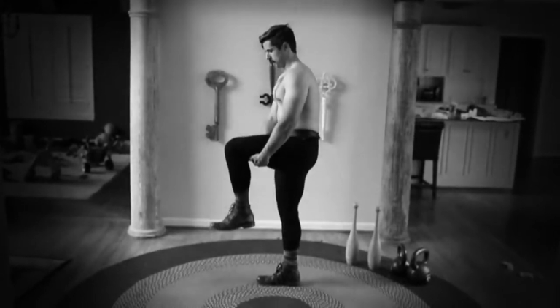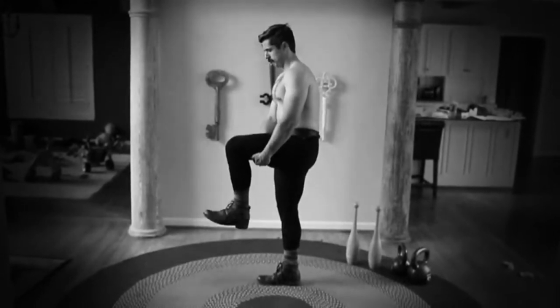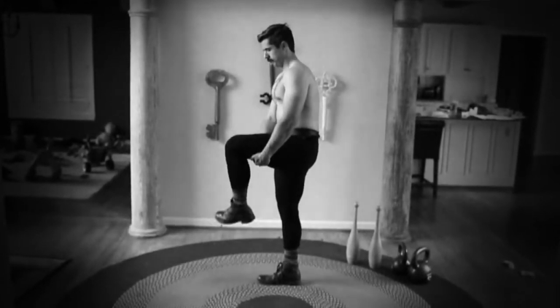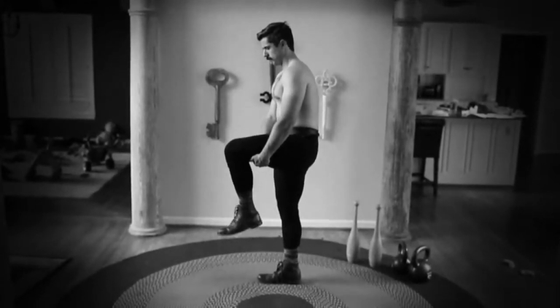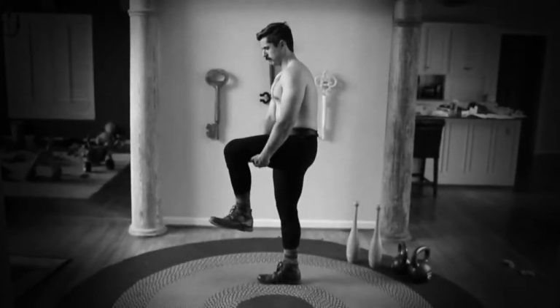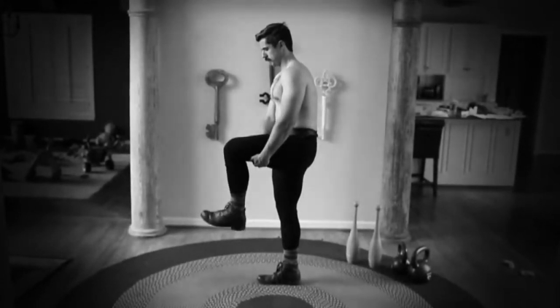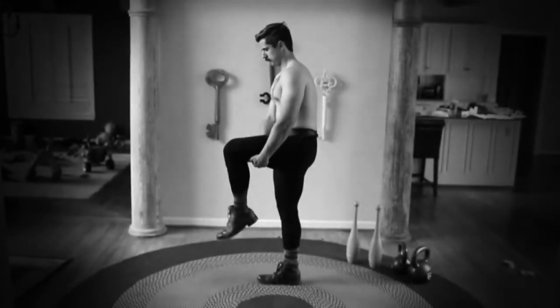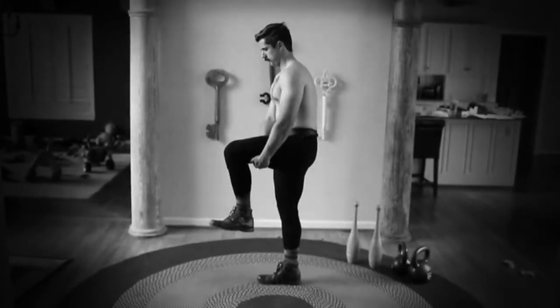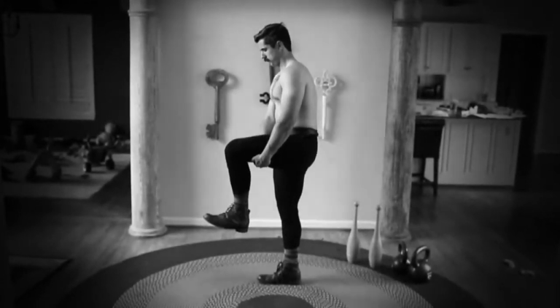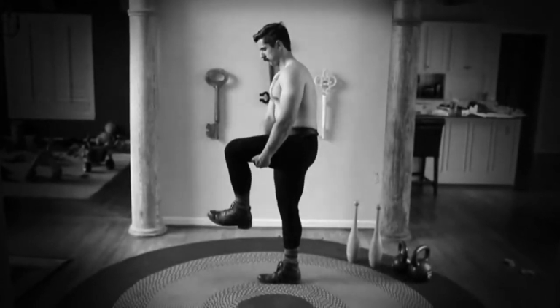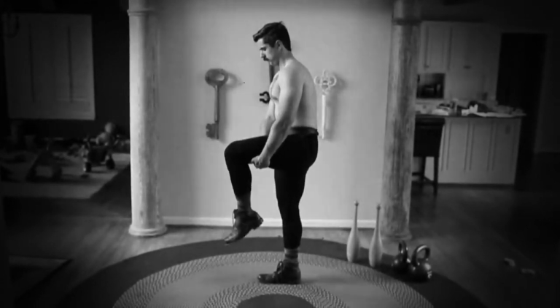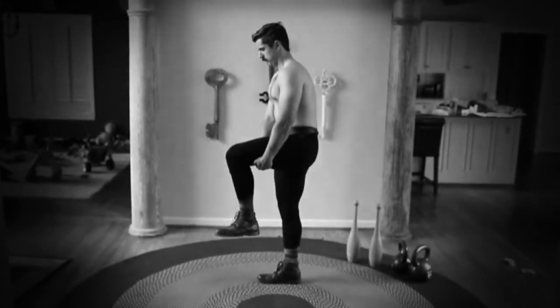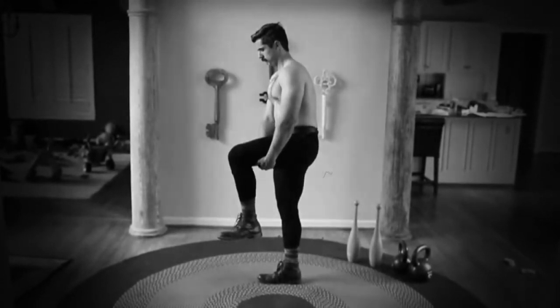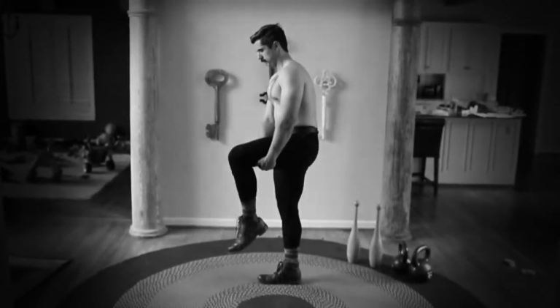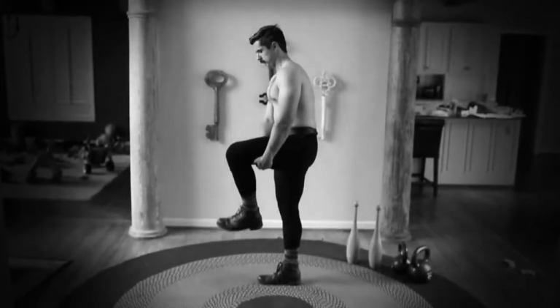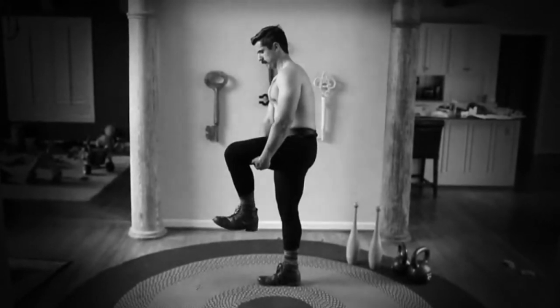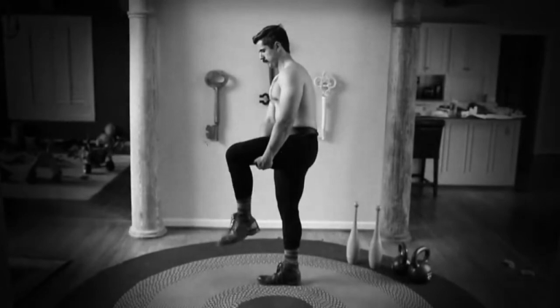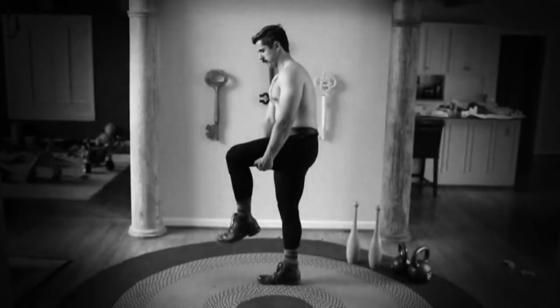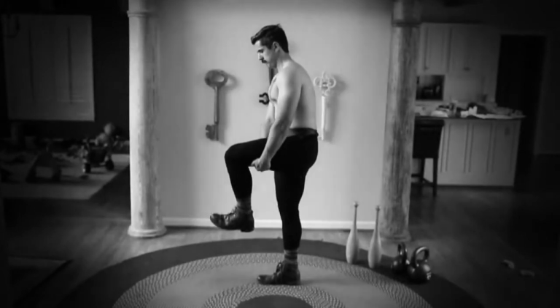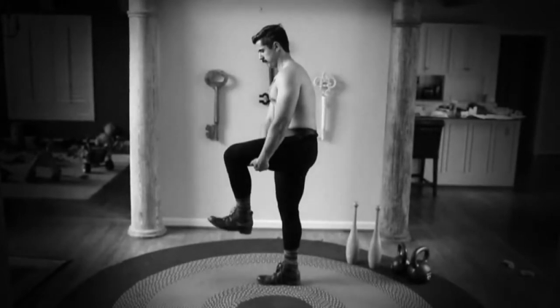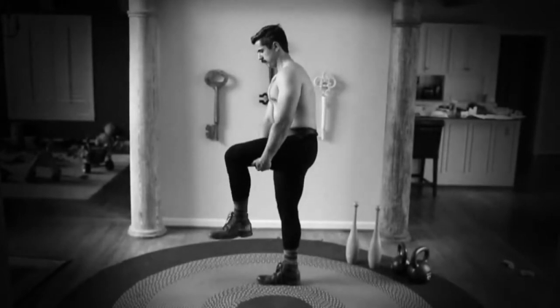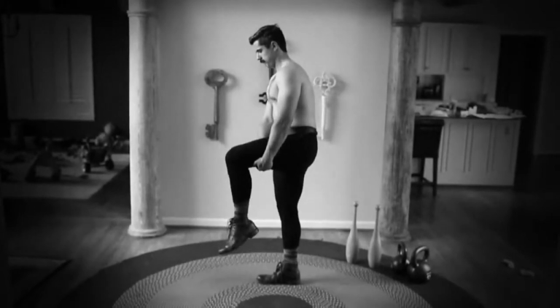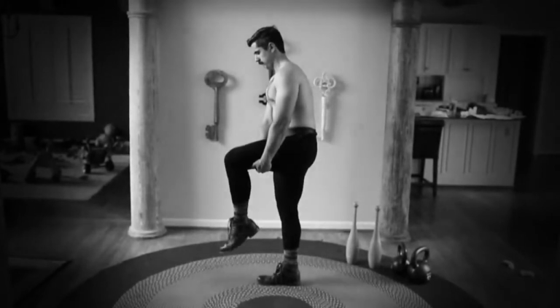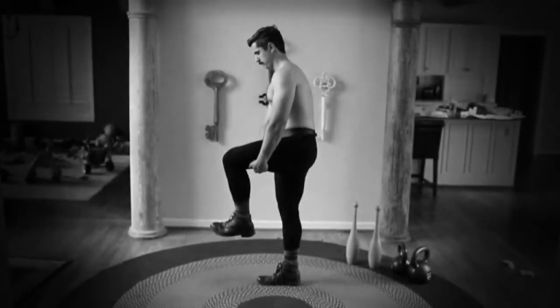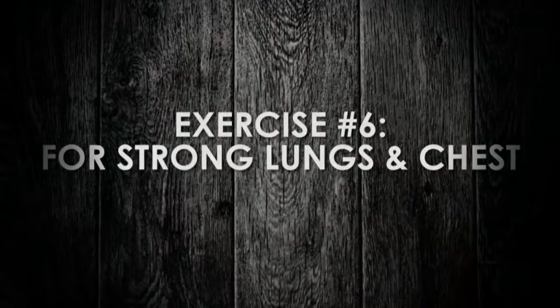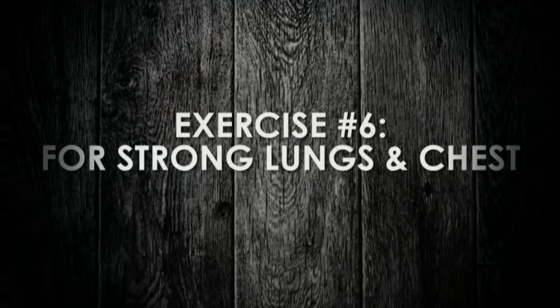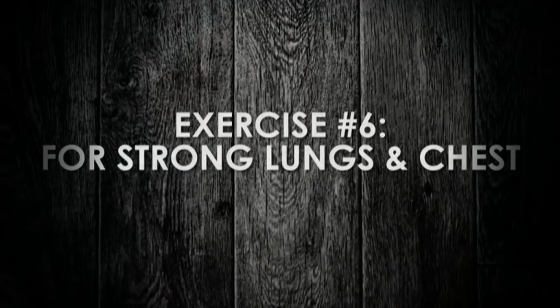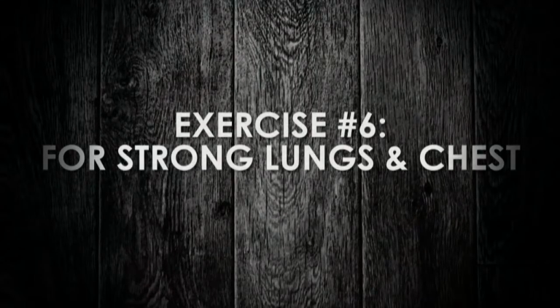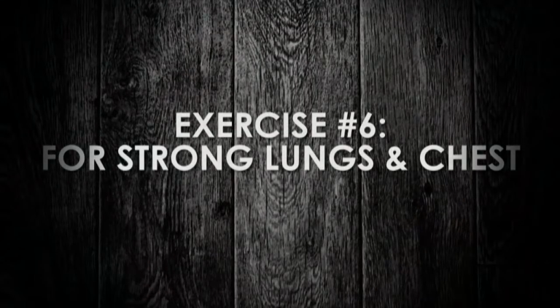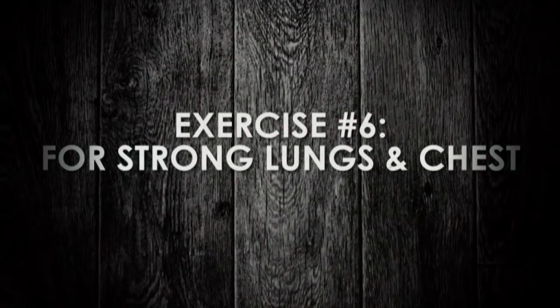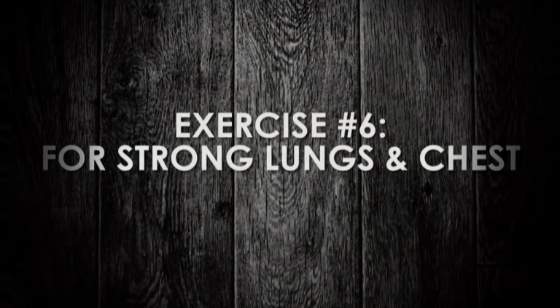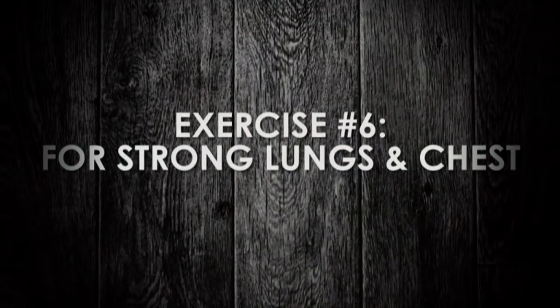If your time is limited, operate both feet at the same time by sitting on a chair, bed, or lounge.